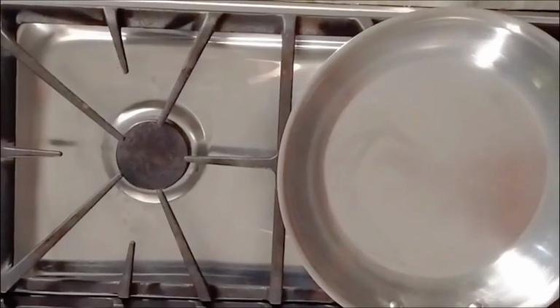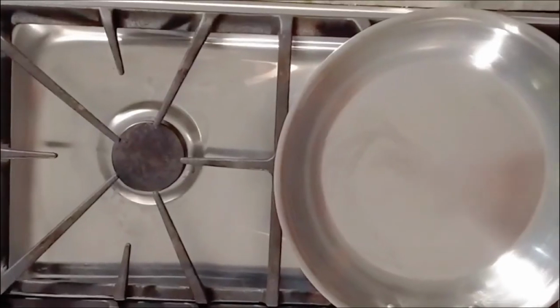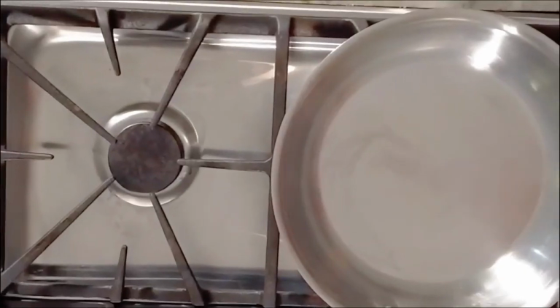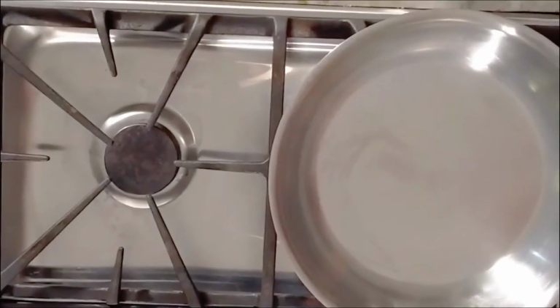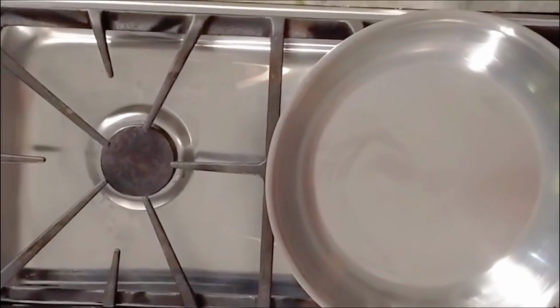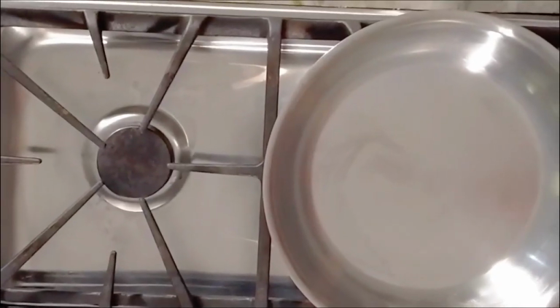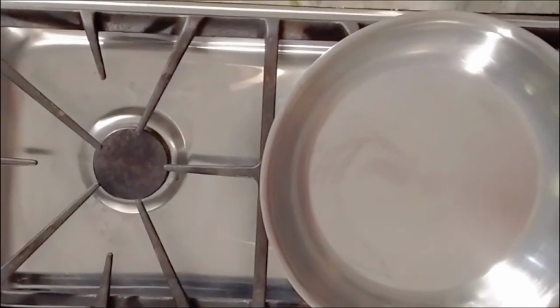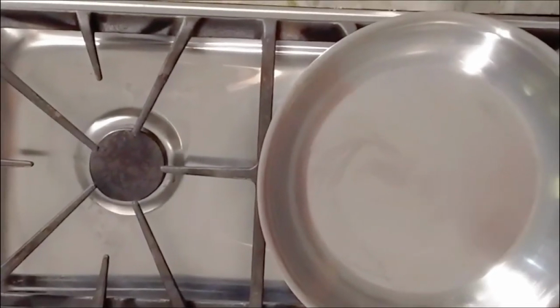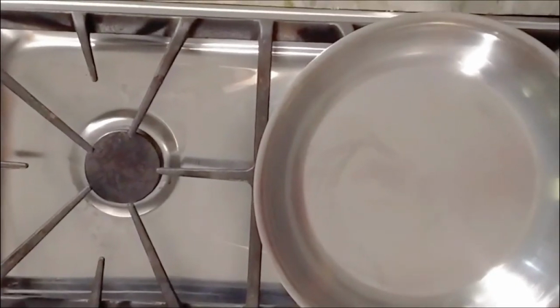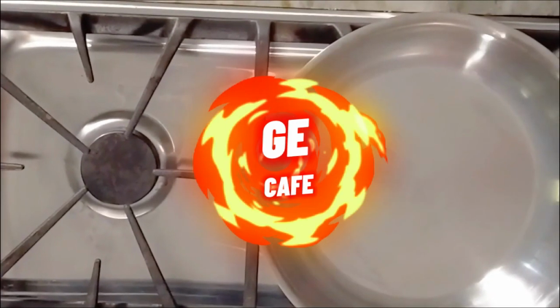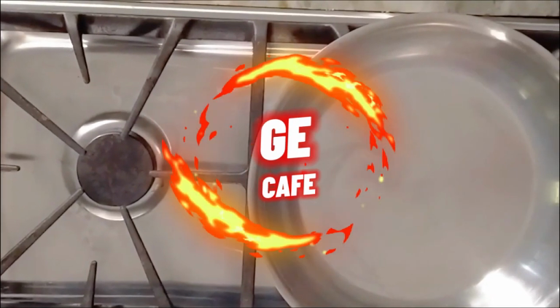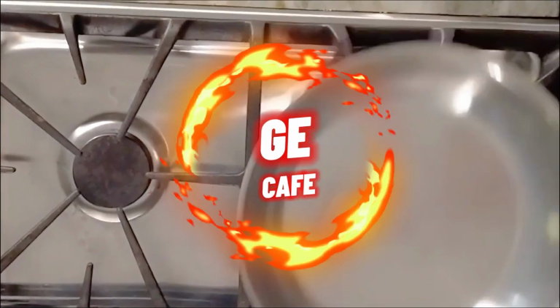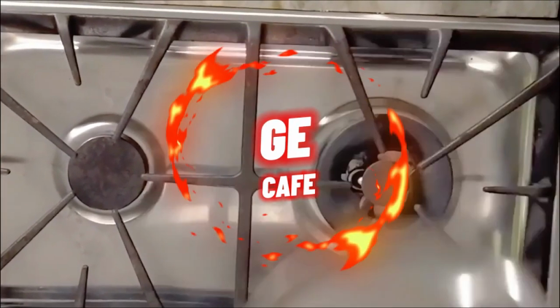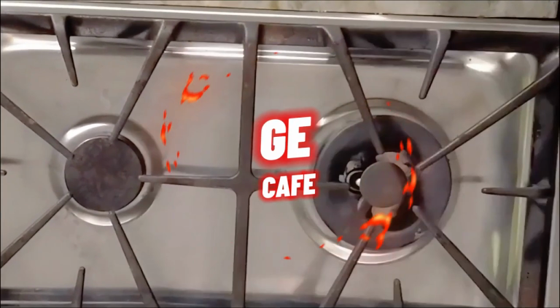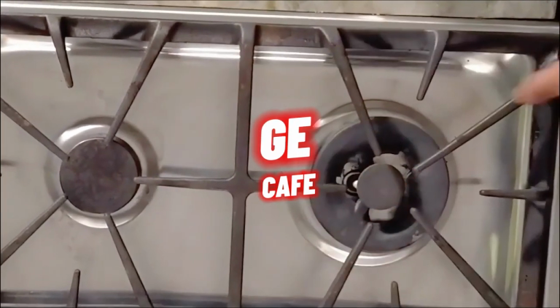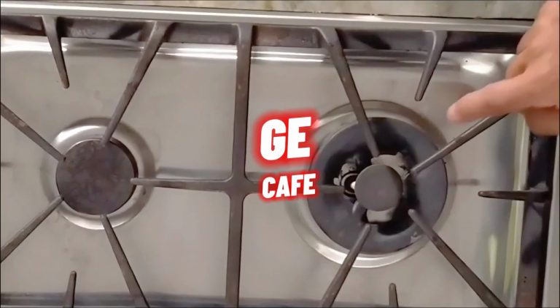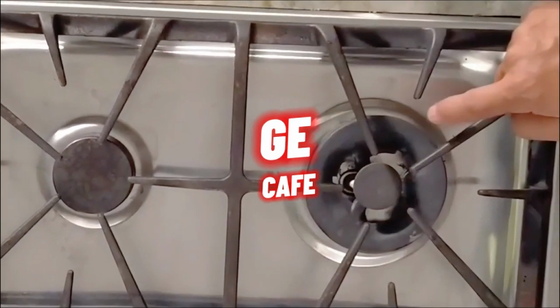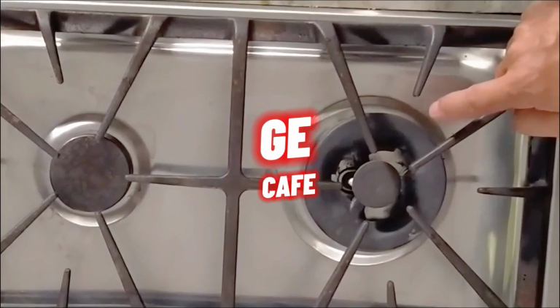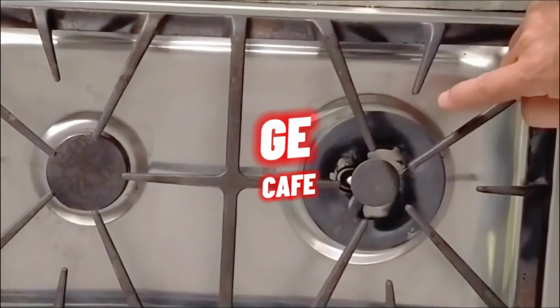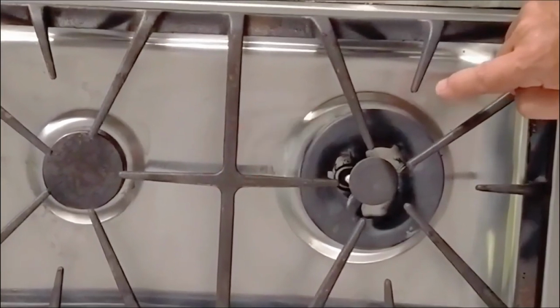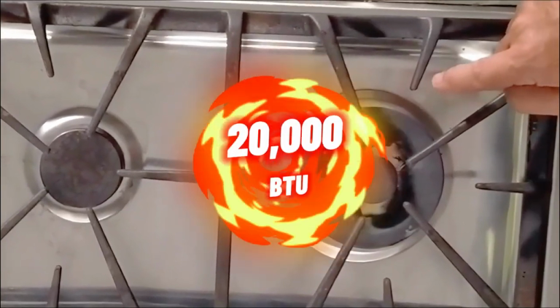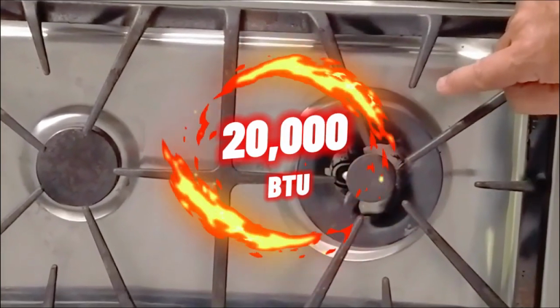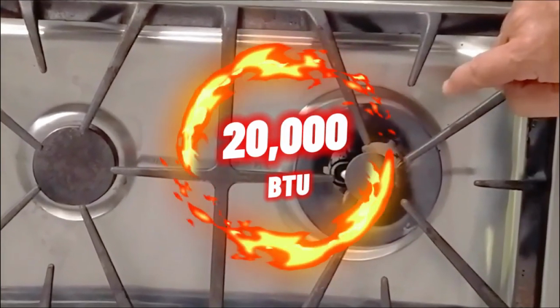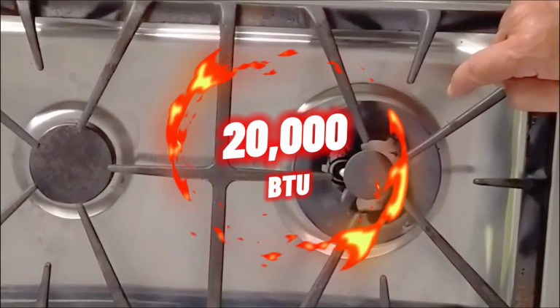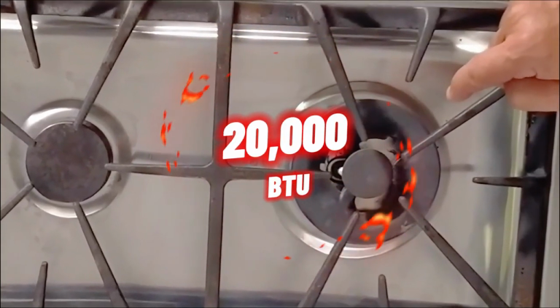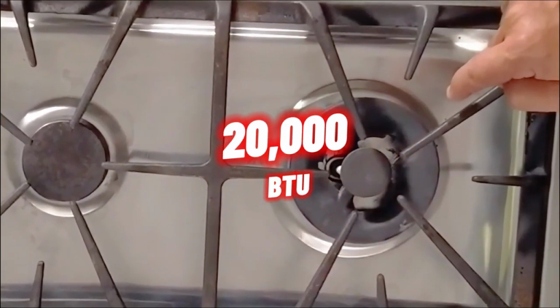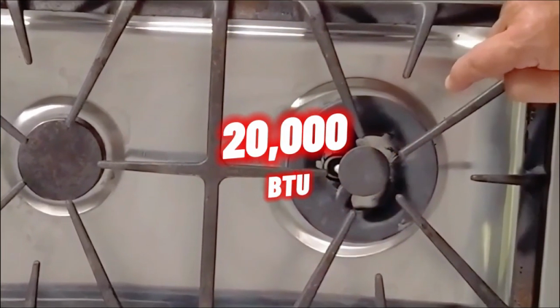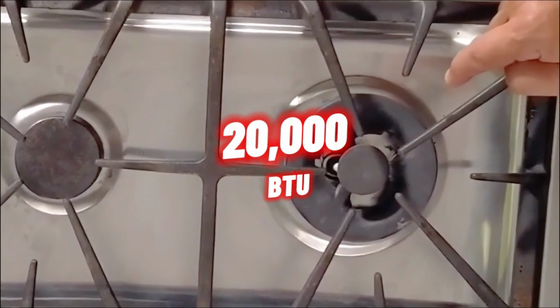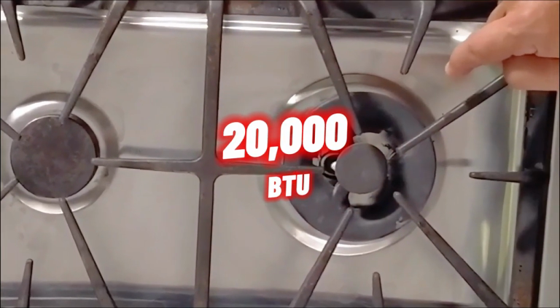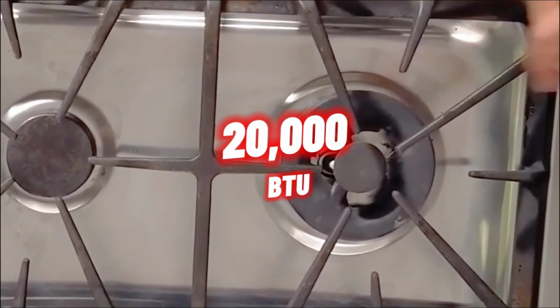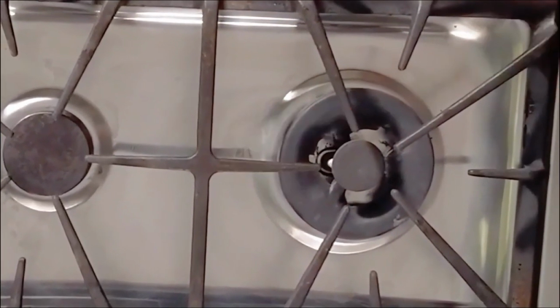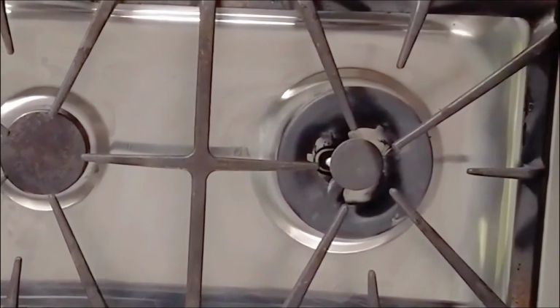It's a GE Cafe, and this burner right here is 20,000 BTUs.